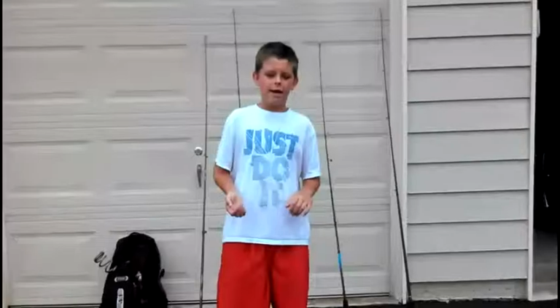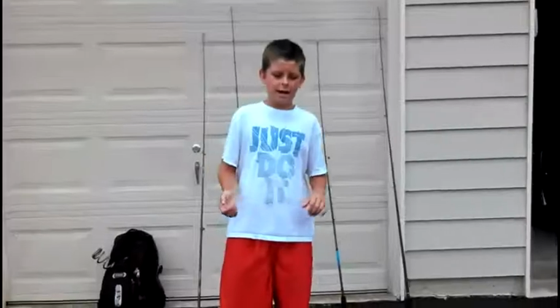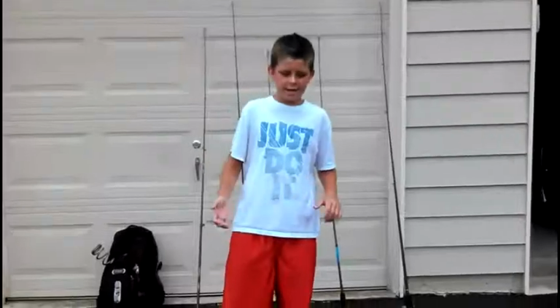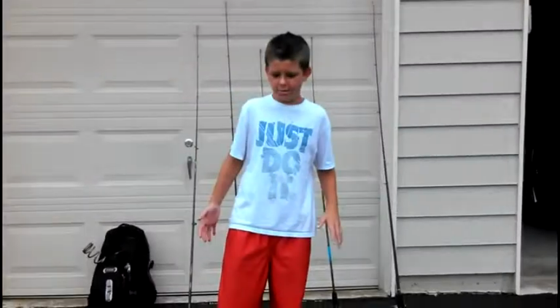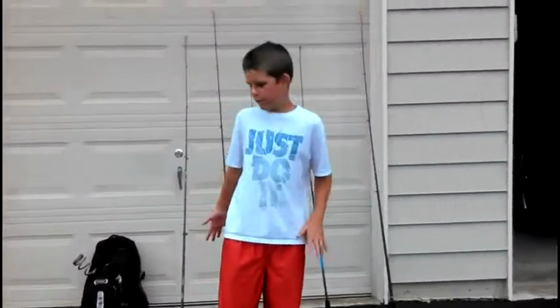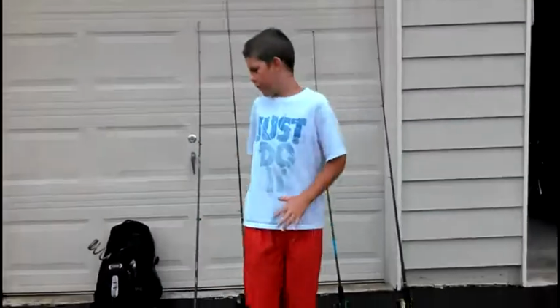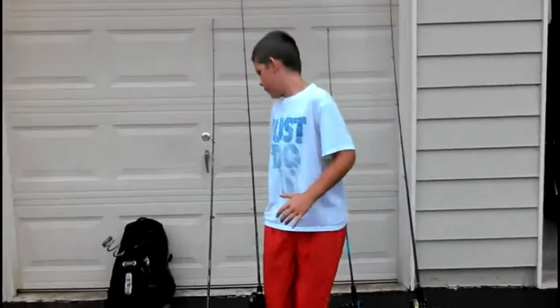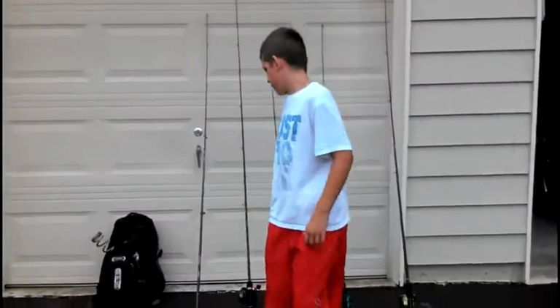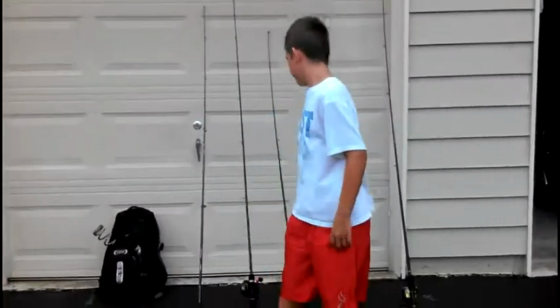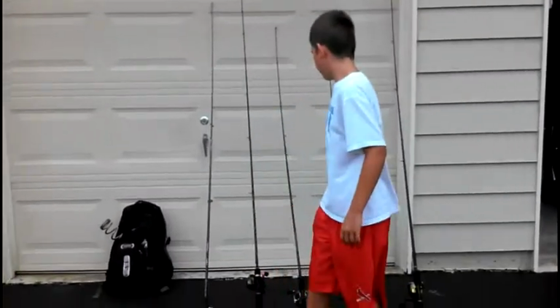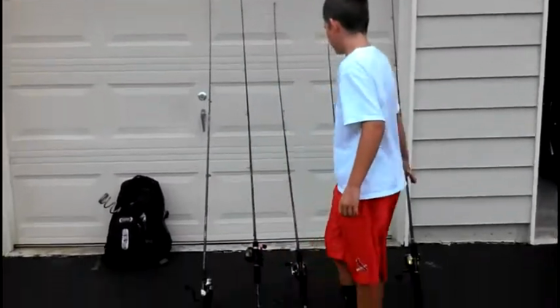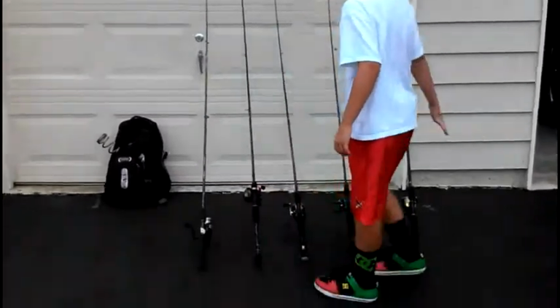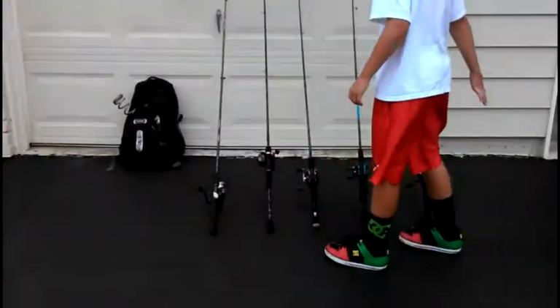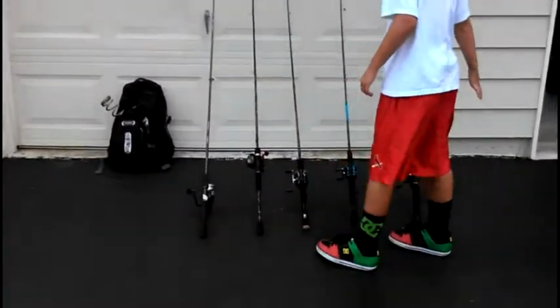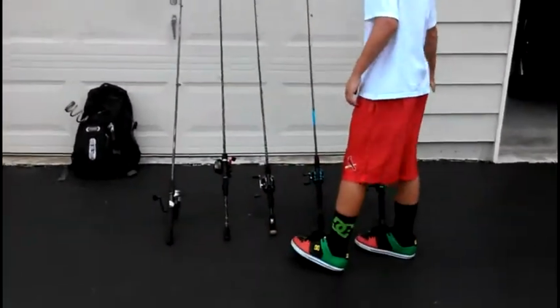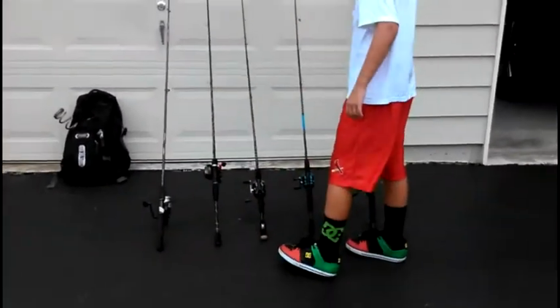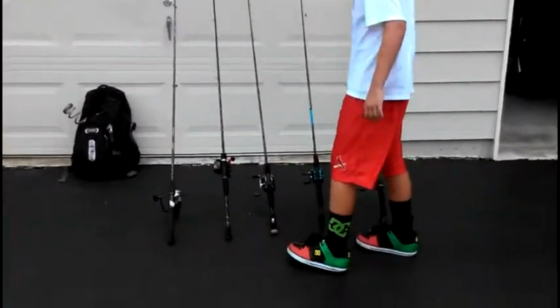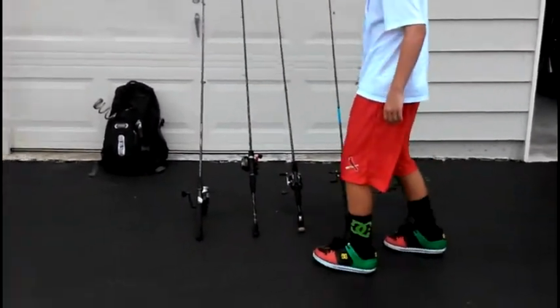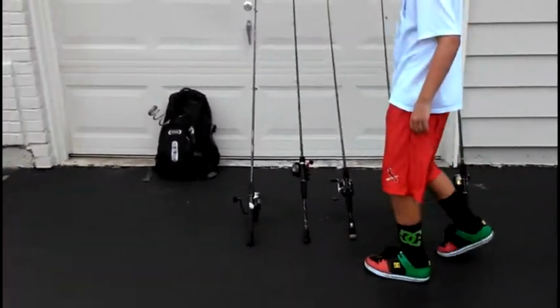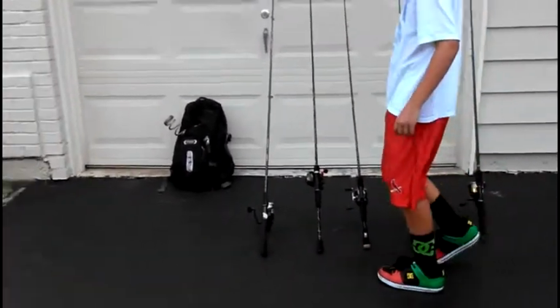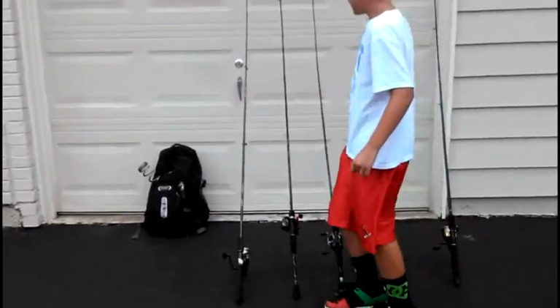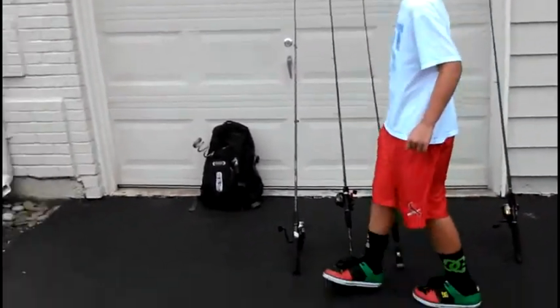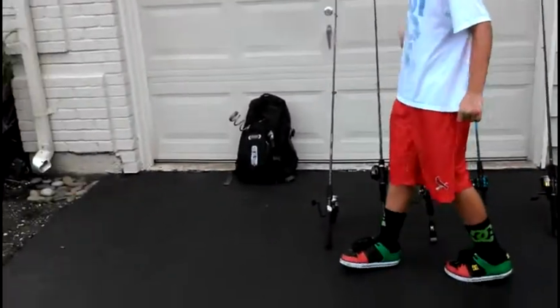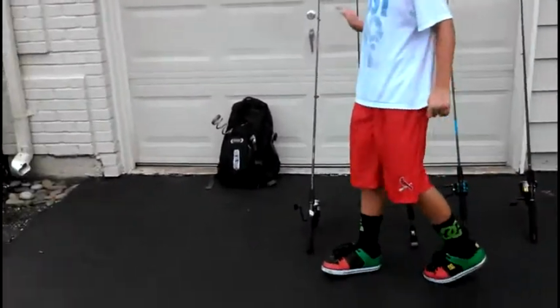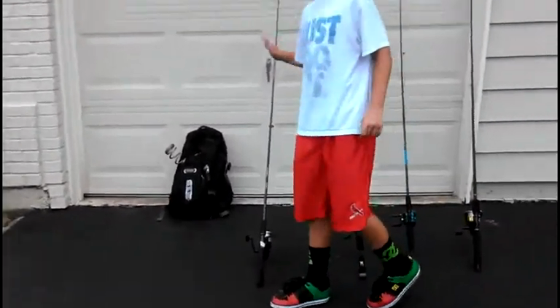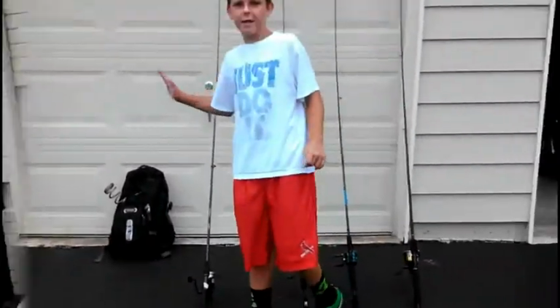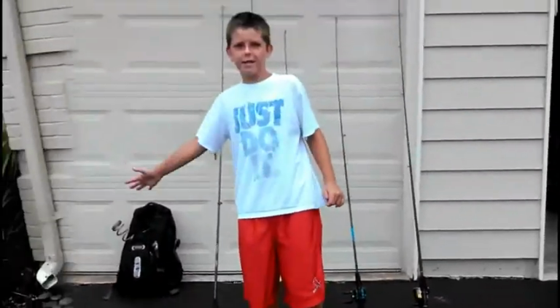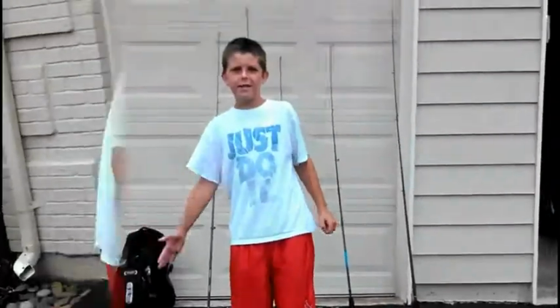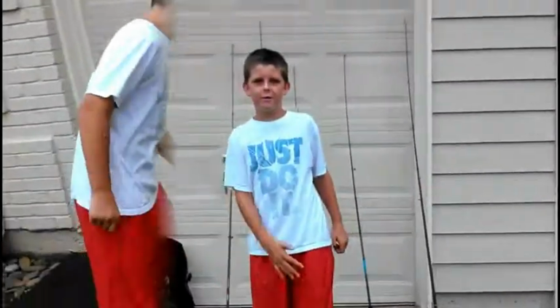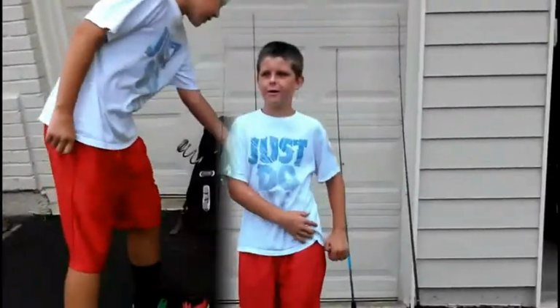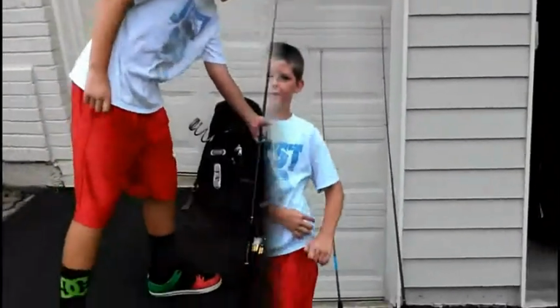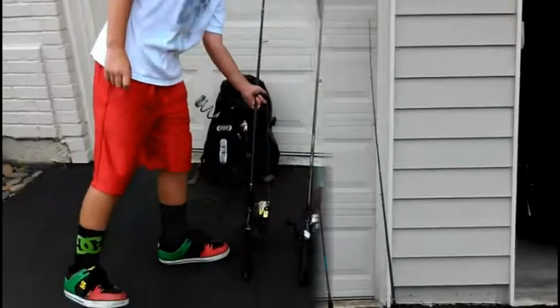Hey guys, I'm going to be reviewing poles and baits and tips and techniques of how to fish.